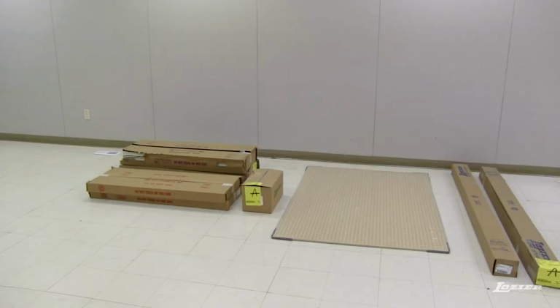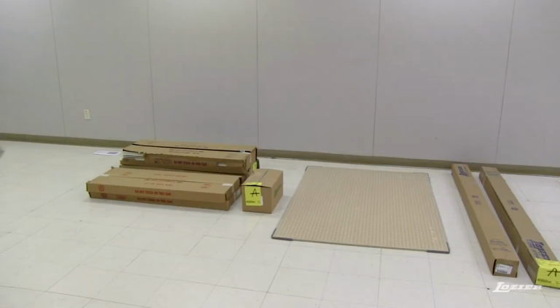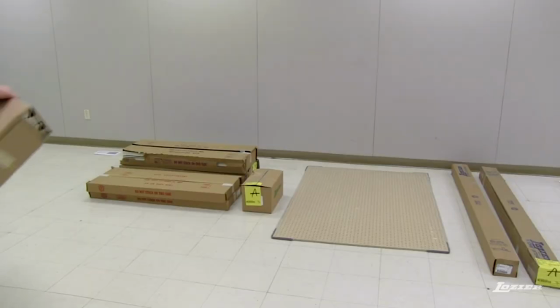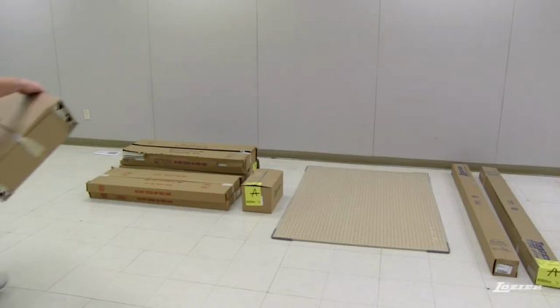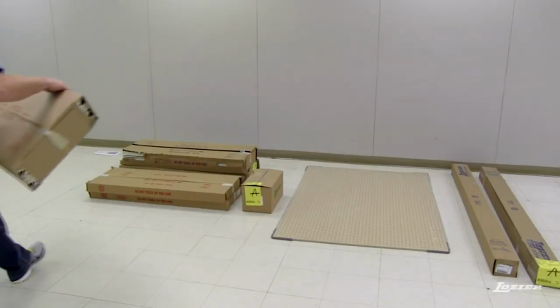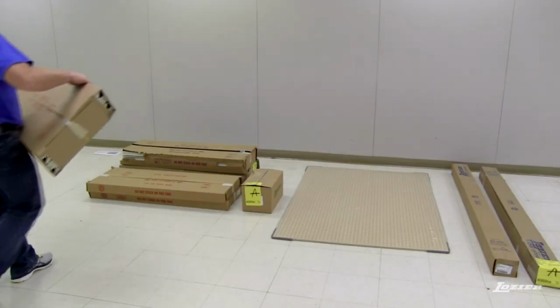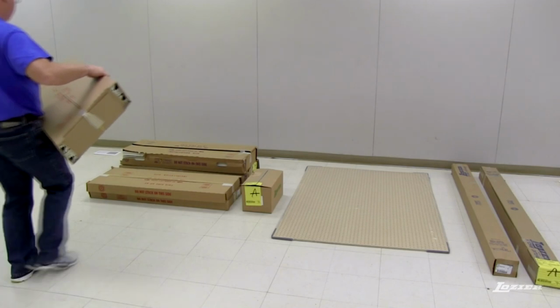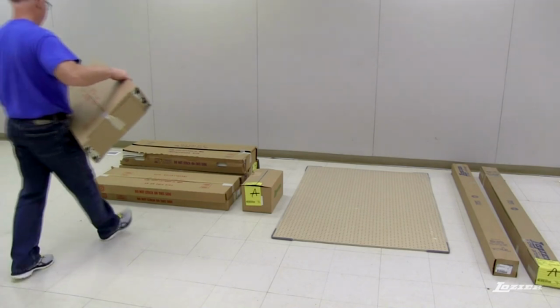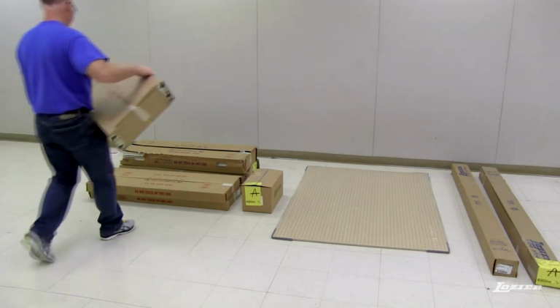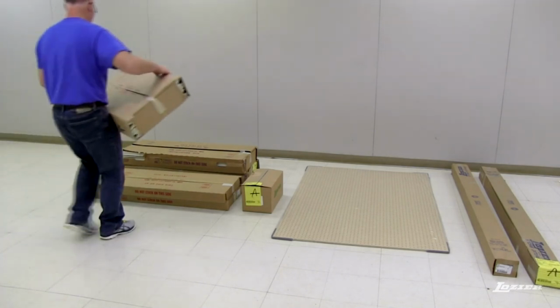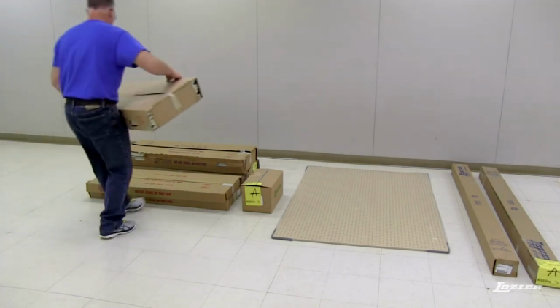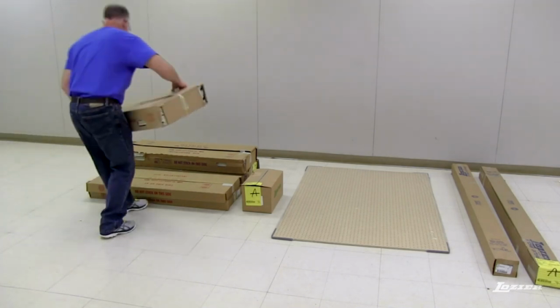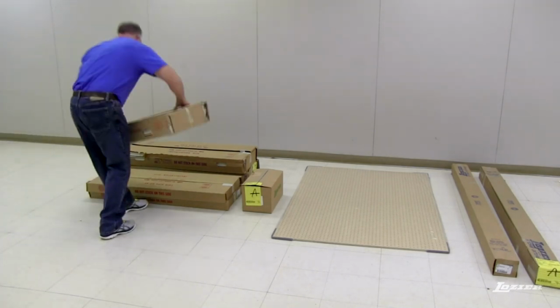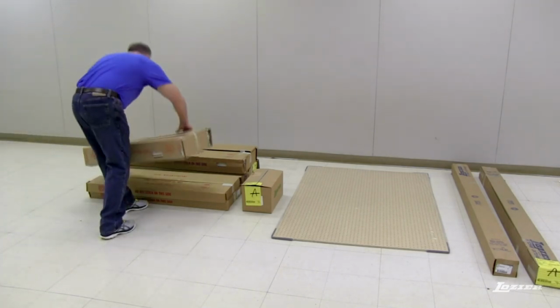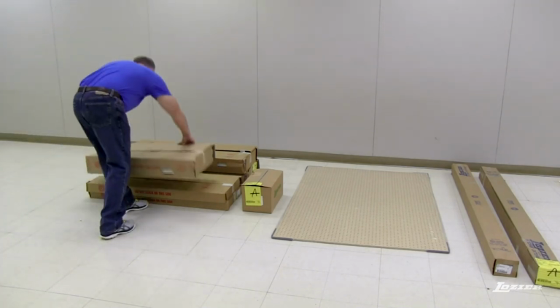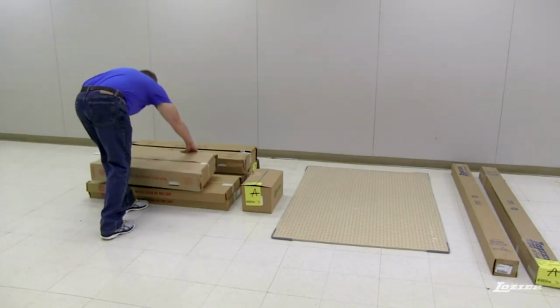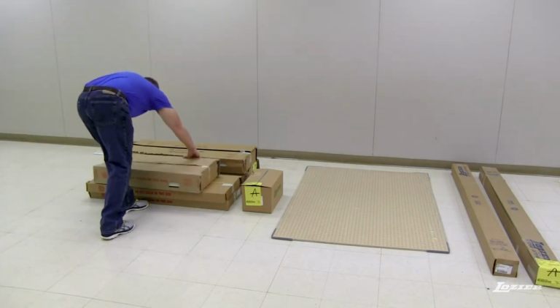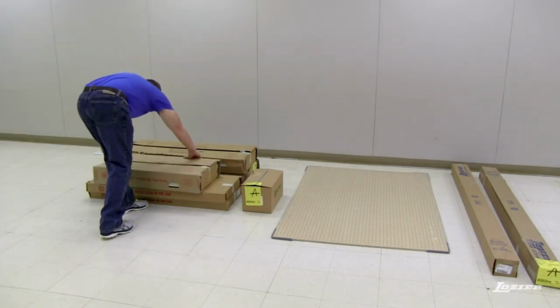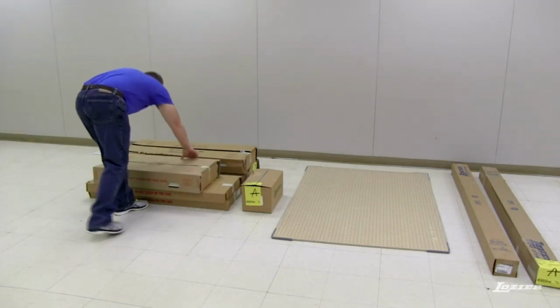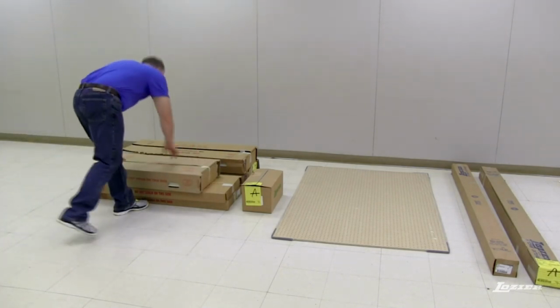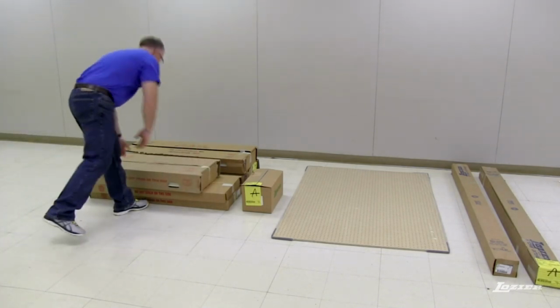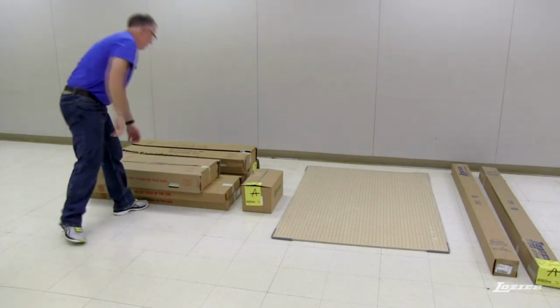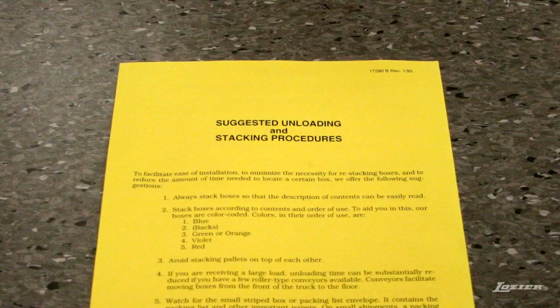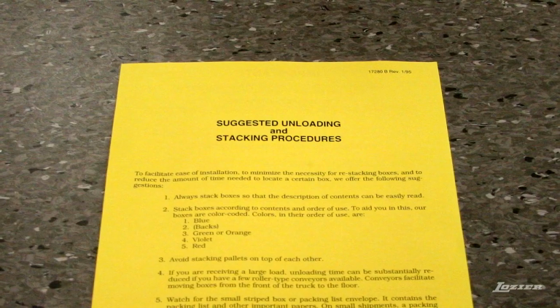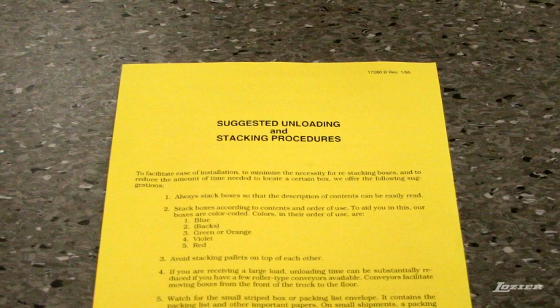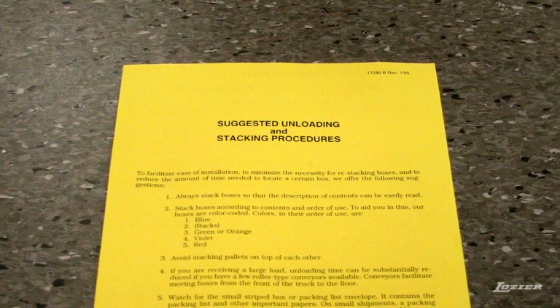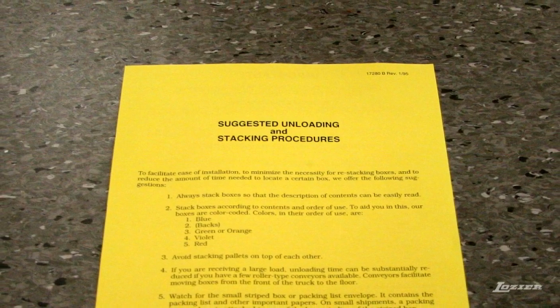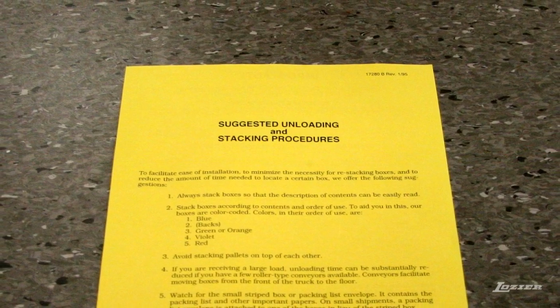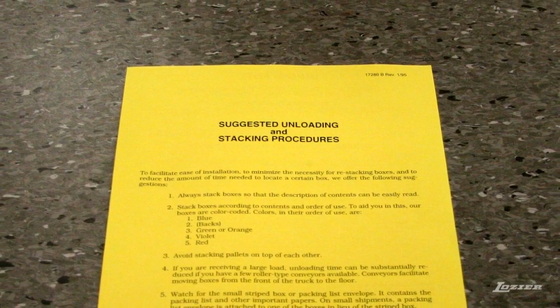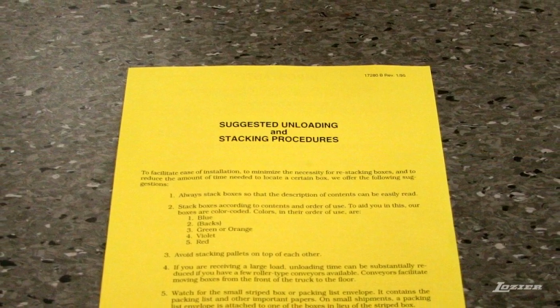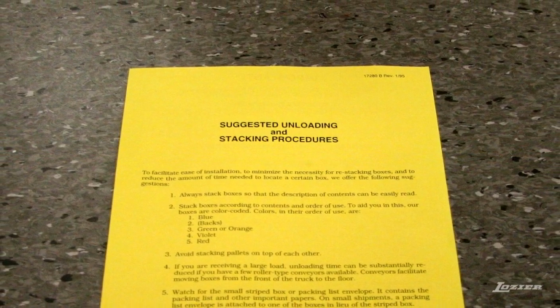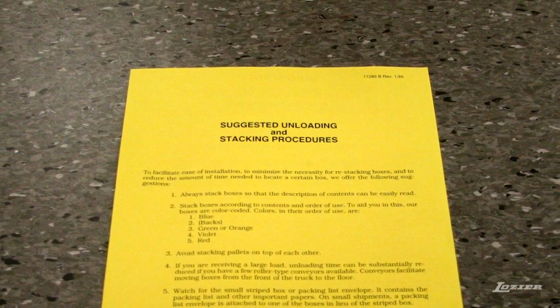To begin the assembly, first stack the cartons as suggested on the gold instruction sheet.